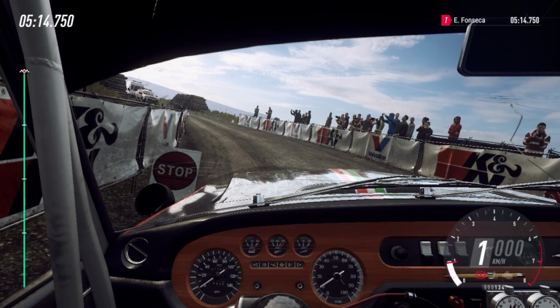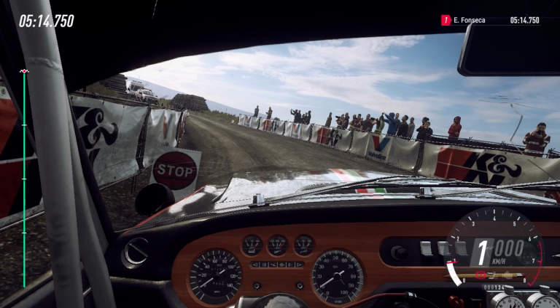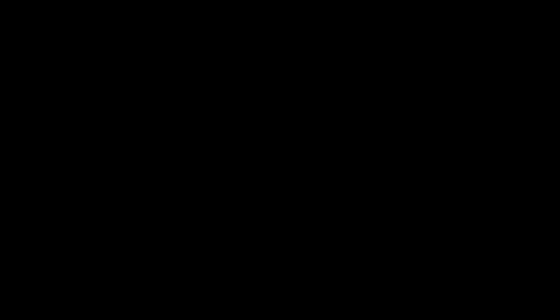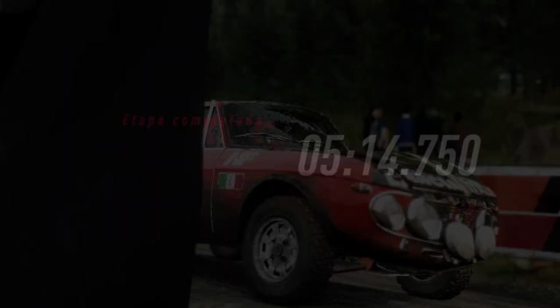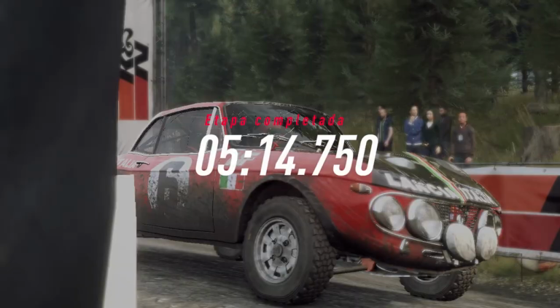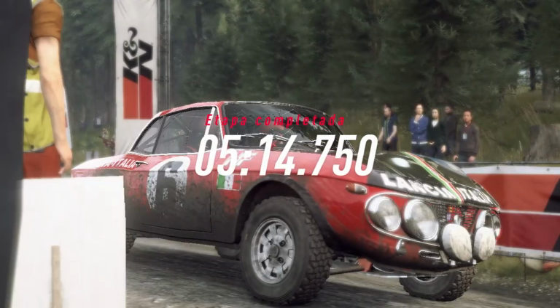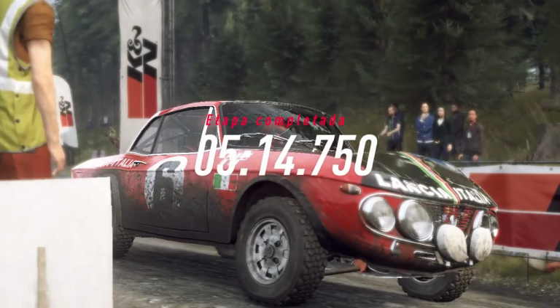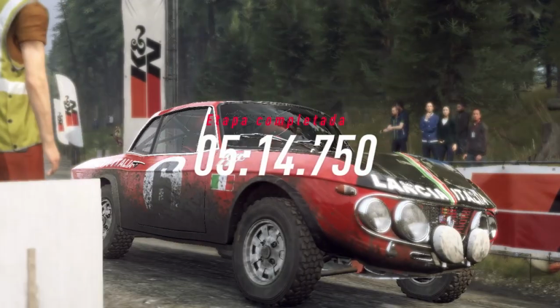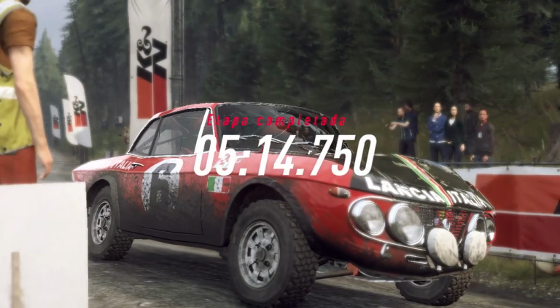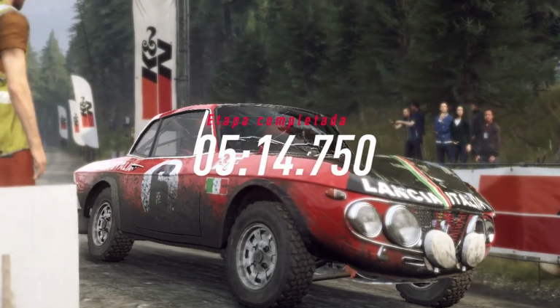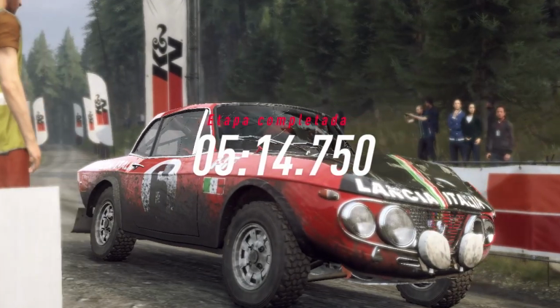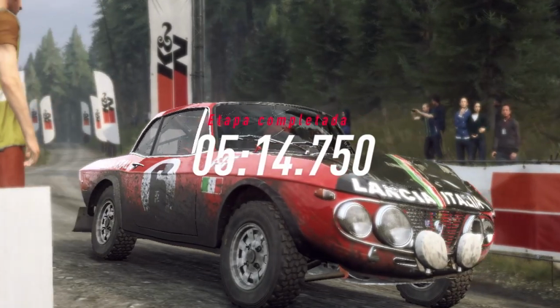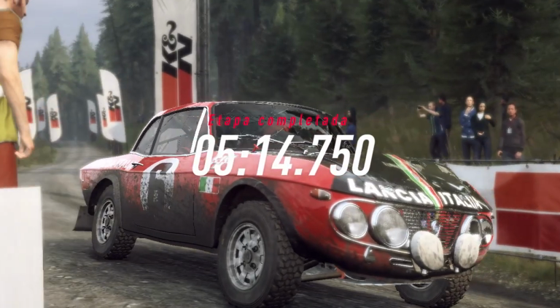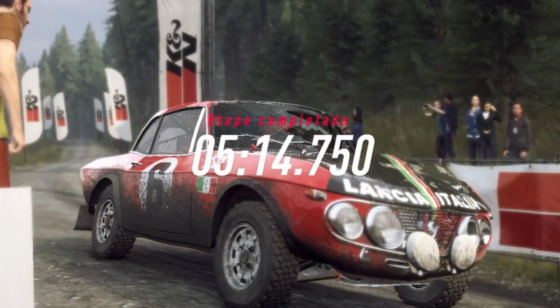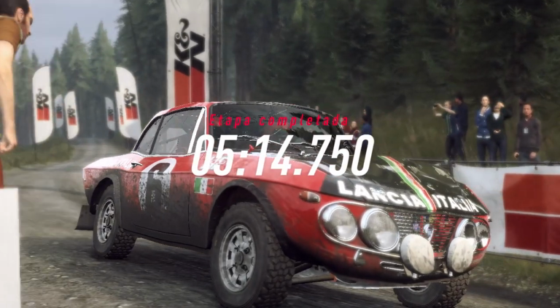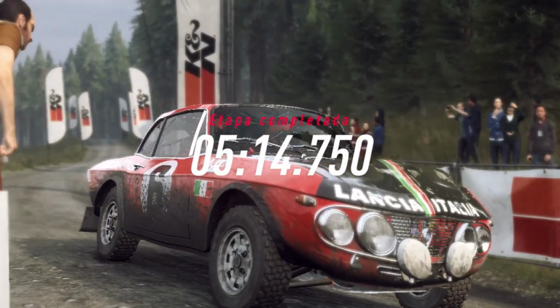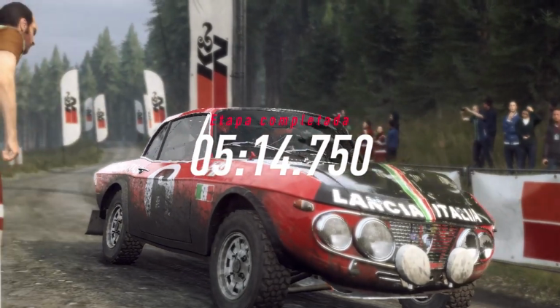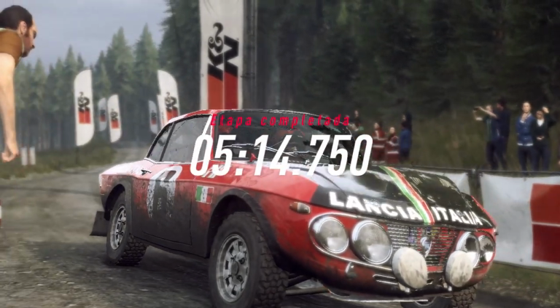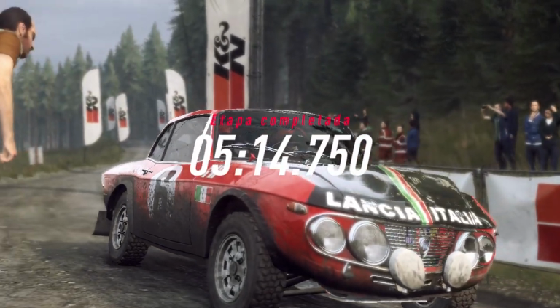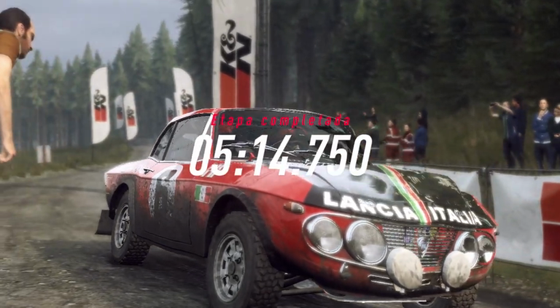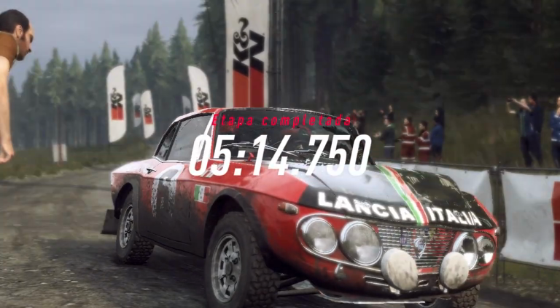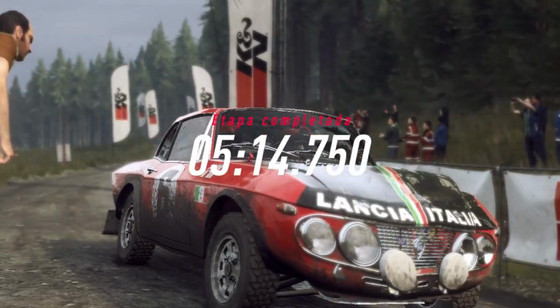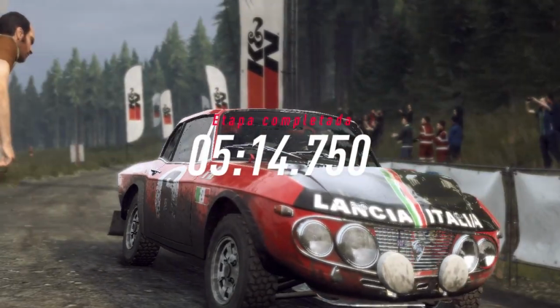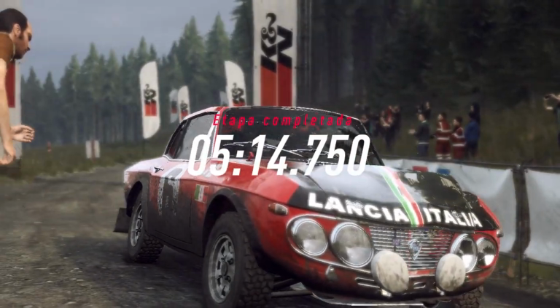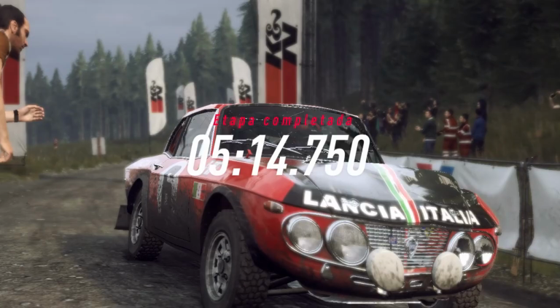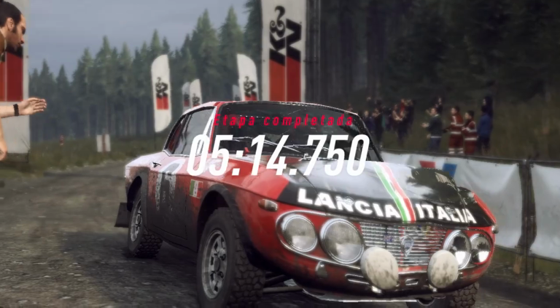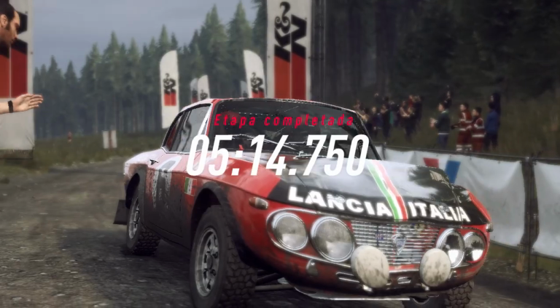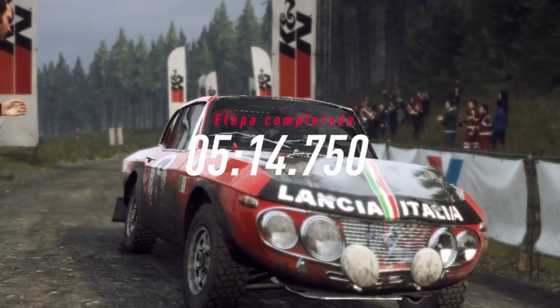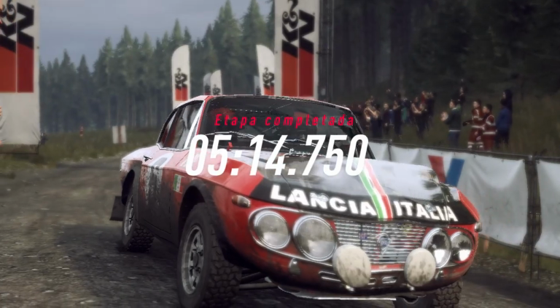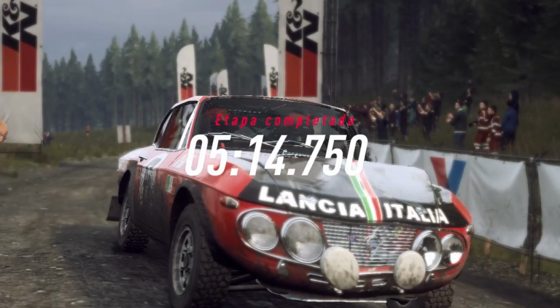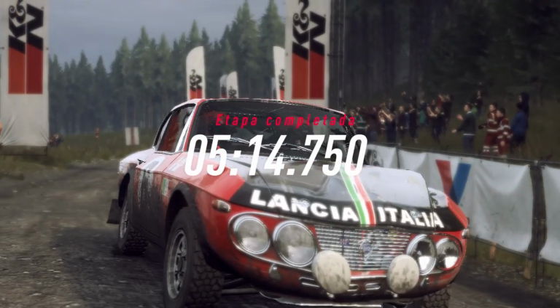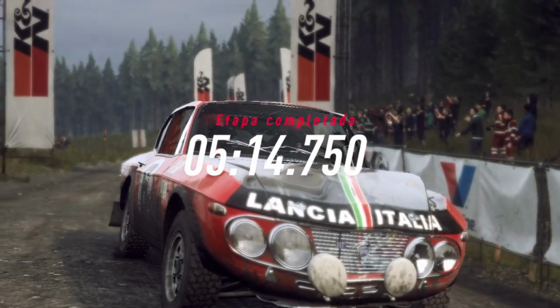Como o carro estava nessa etapa? Você quer fazer alguma mudança na próxima parada de serviço?